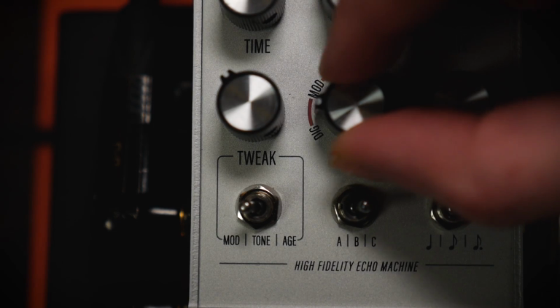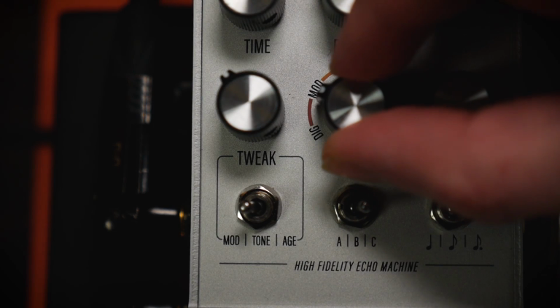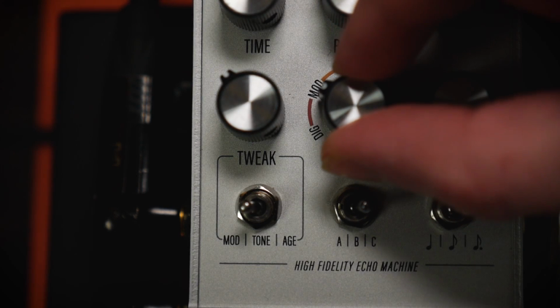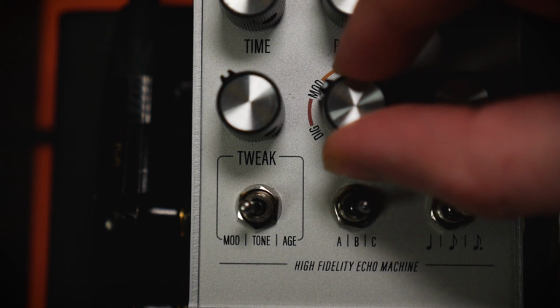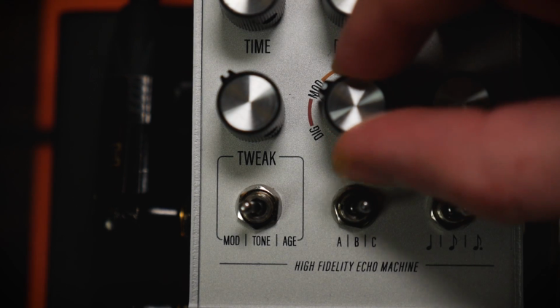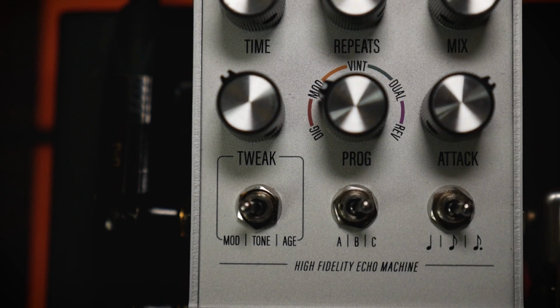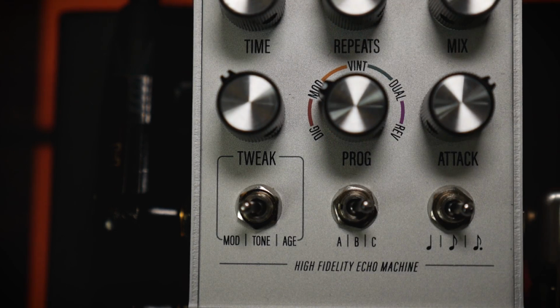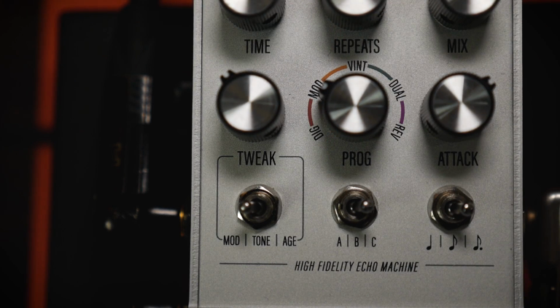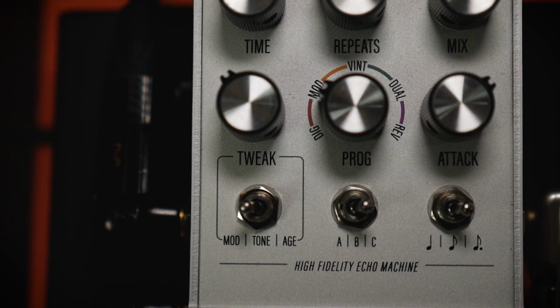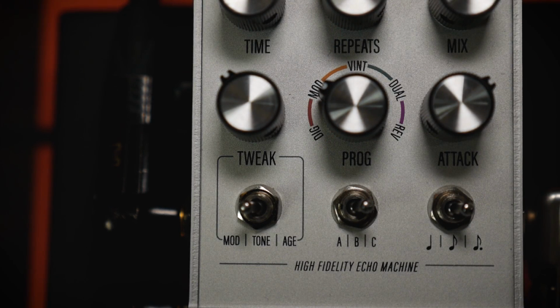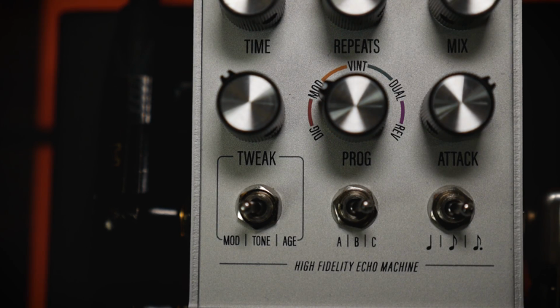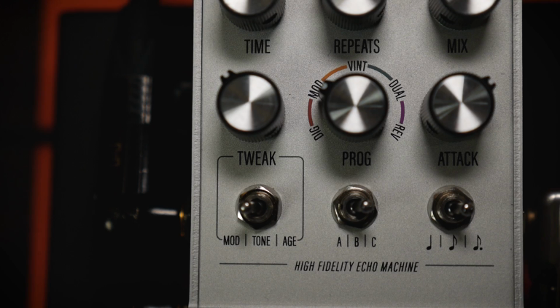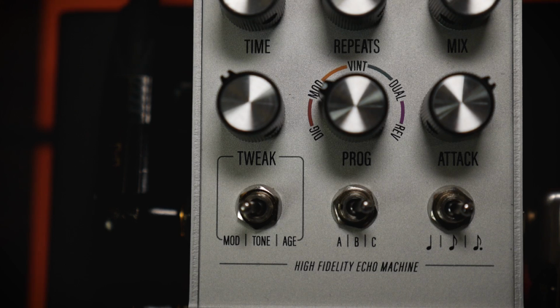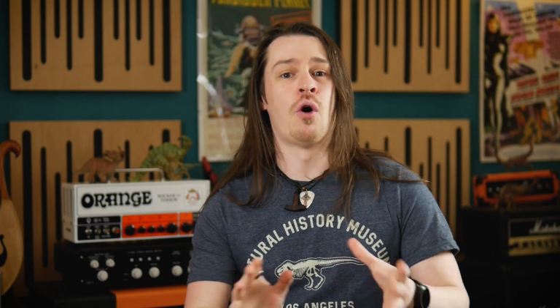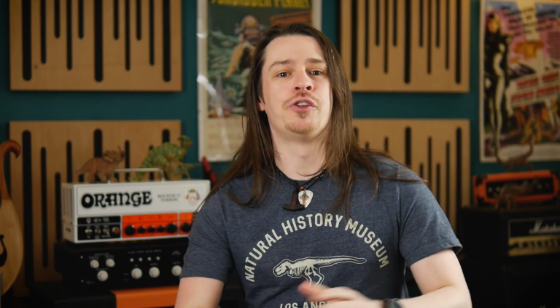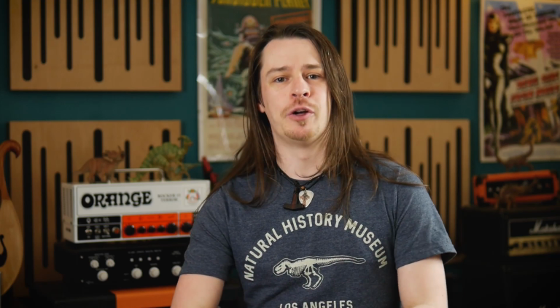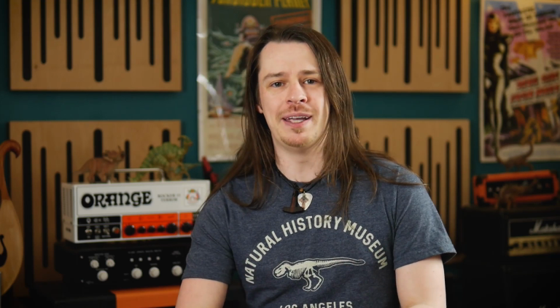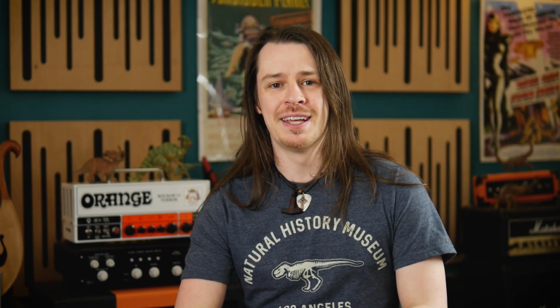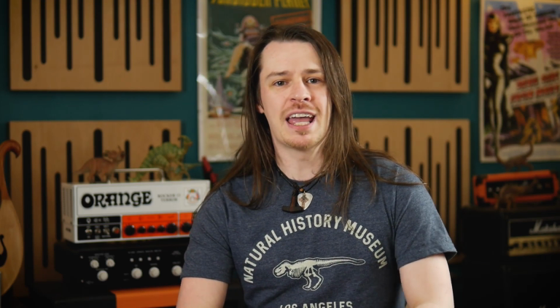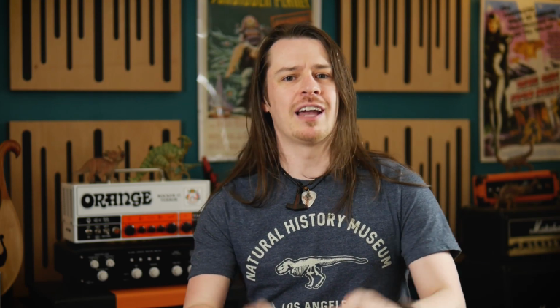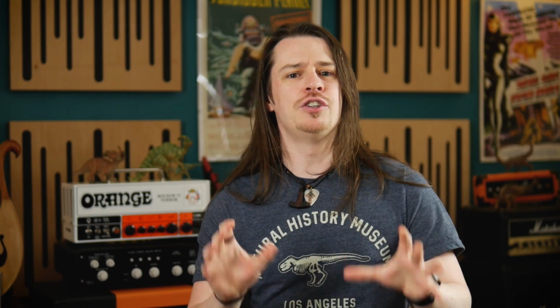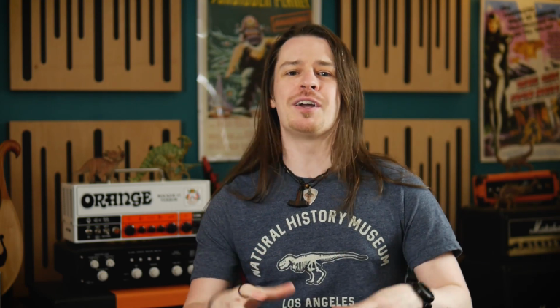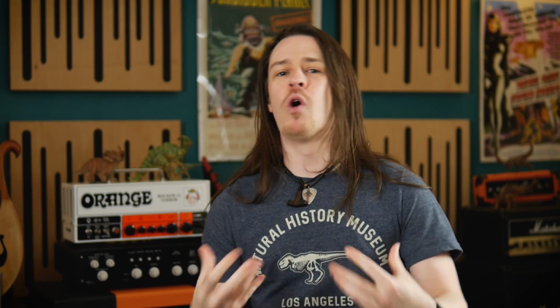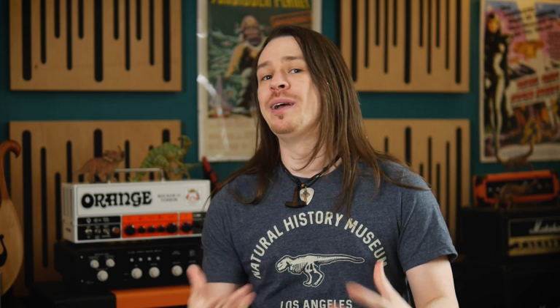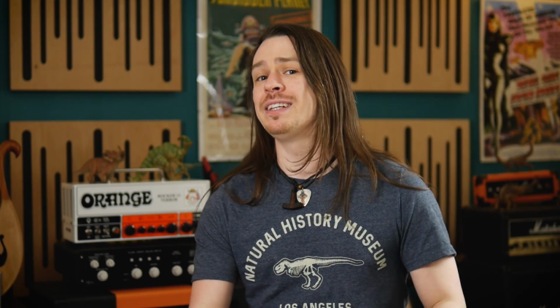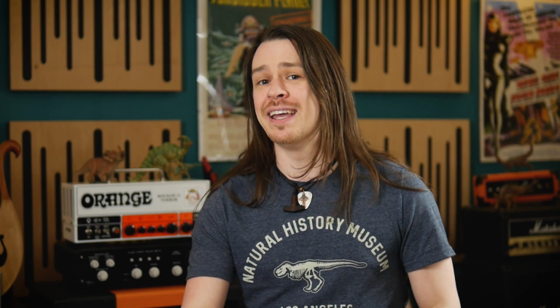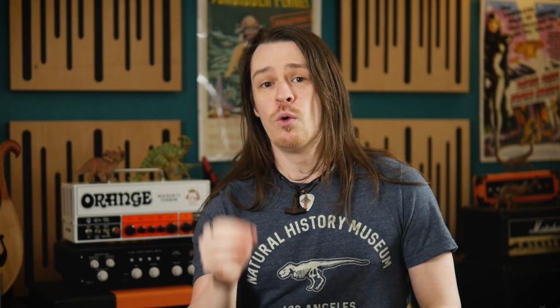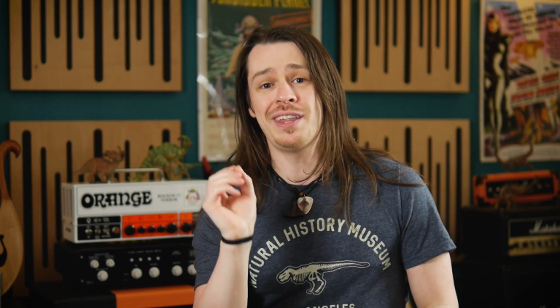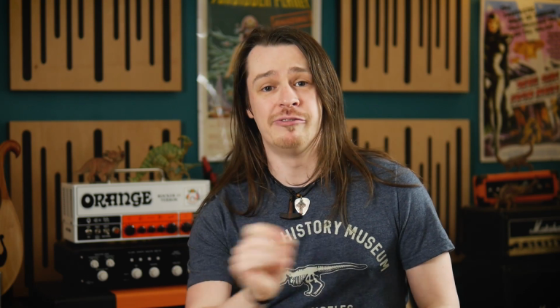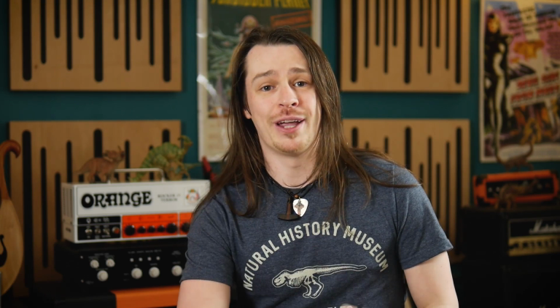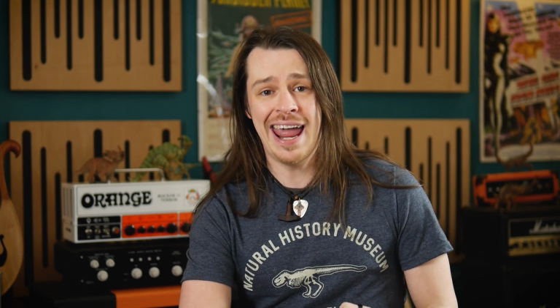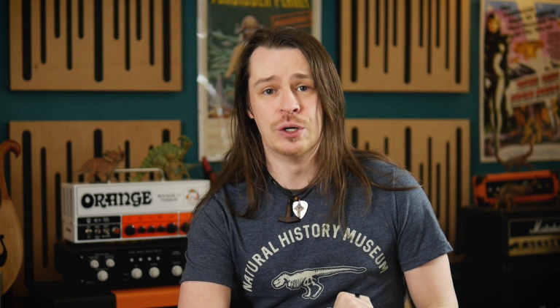Modulation throws random LFO modulations onto the repeats, giving a unique warping delay with every echo.